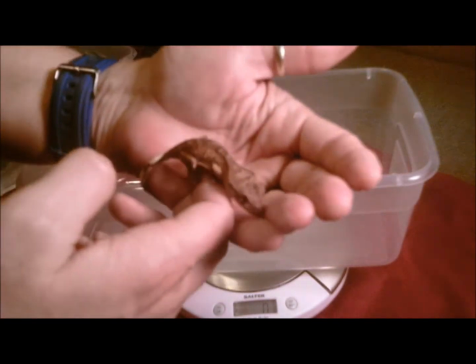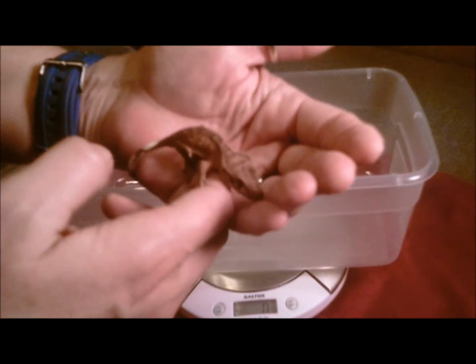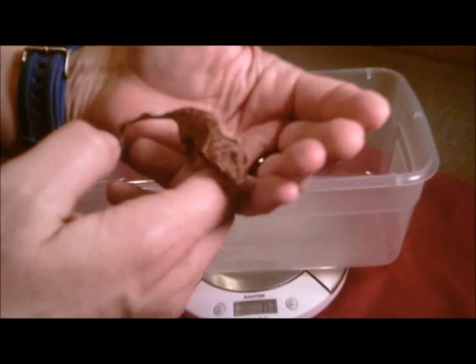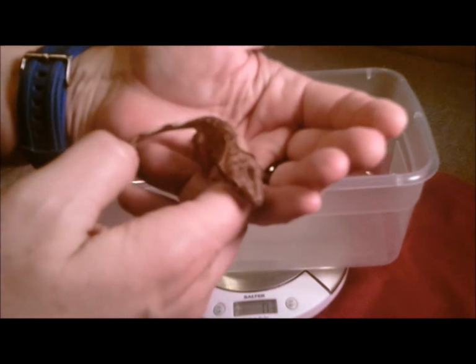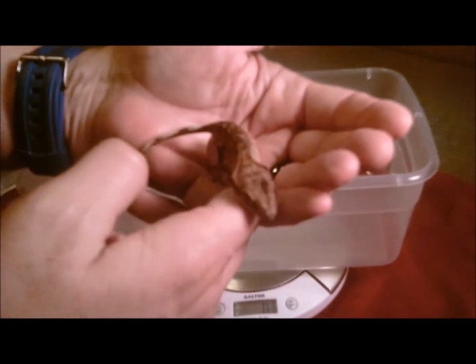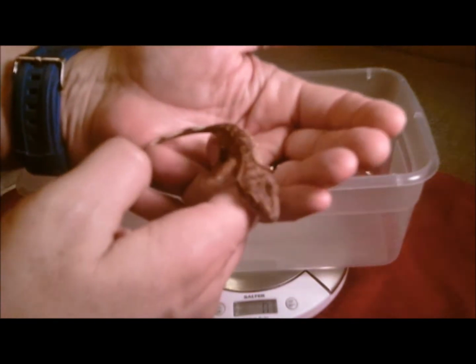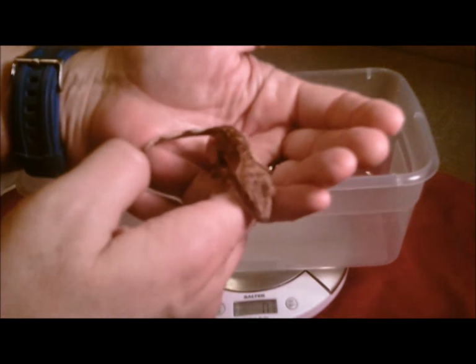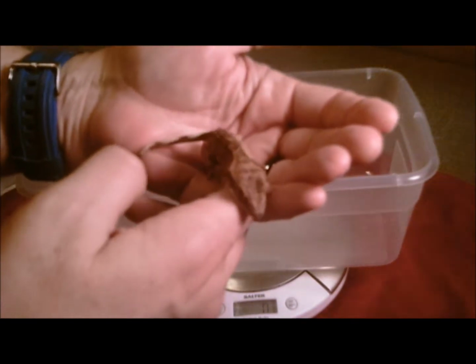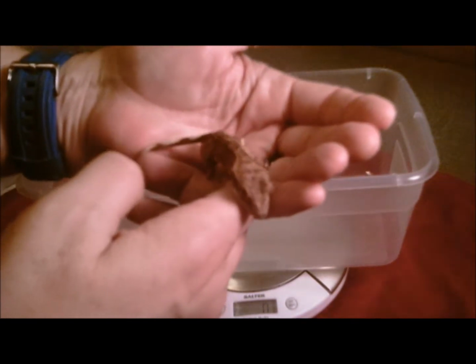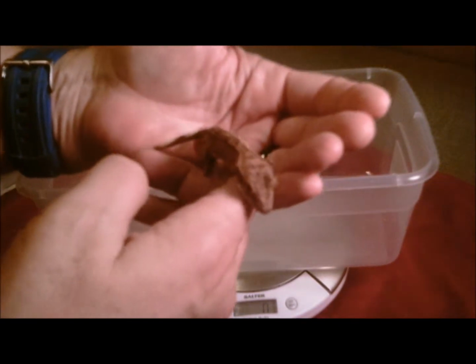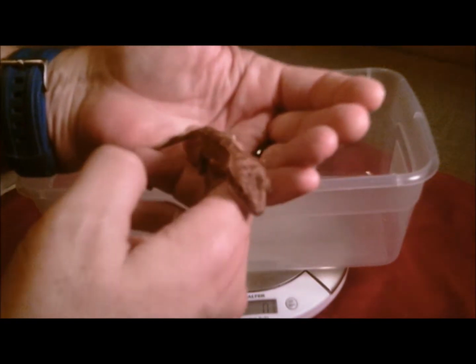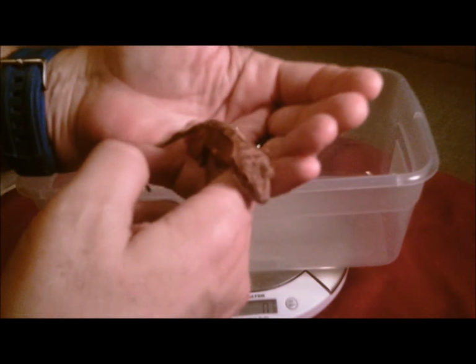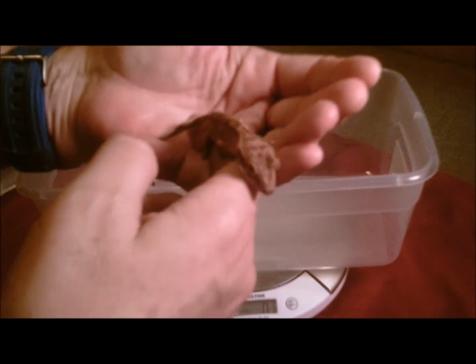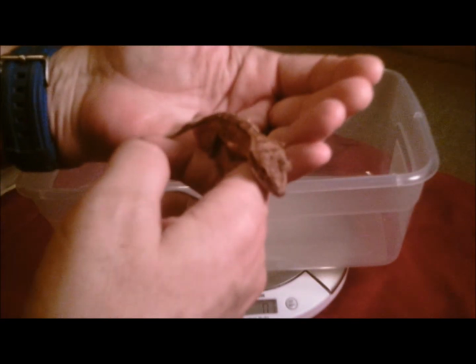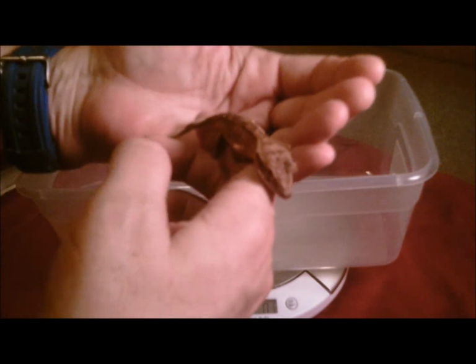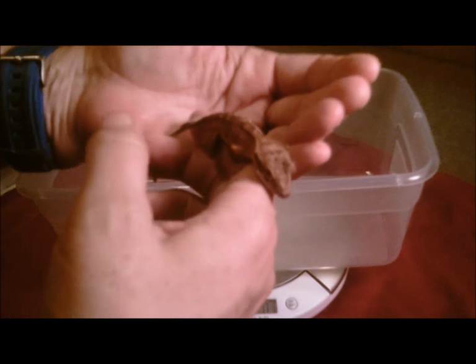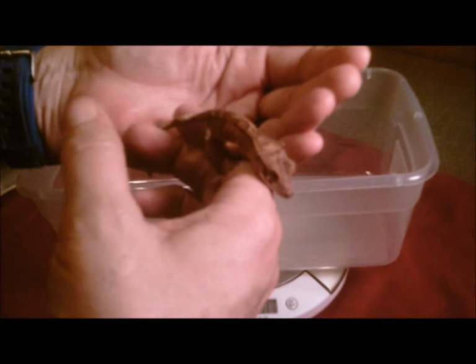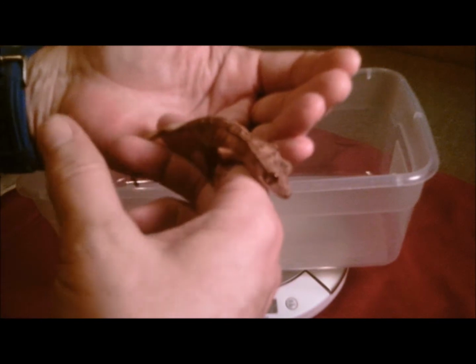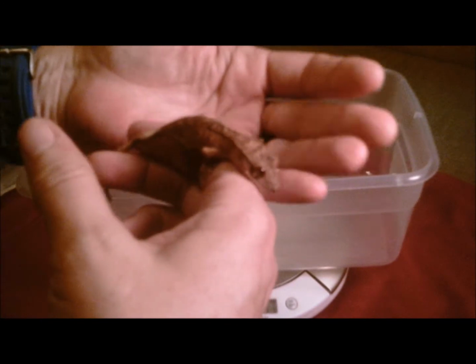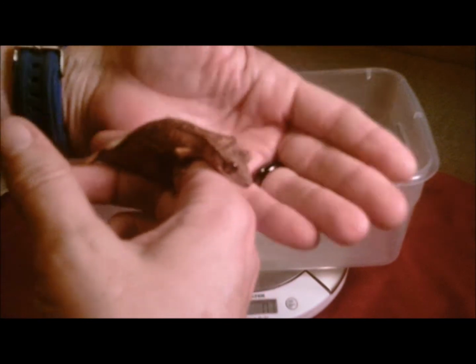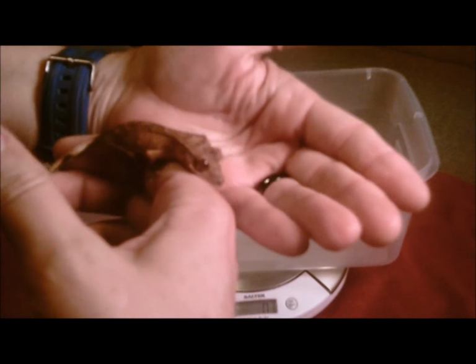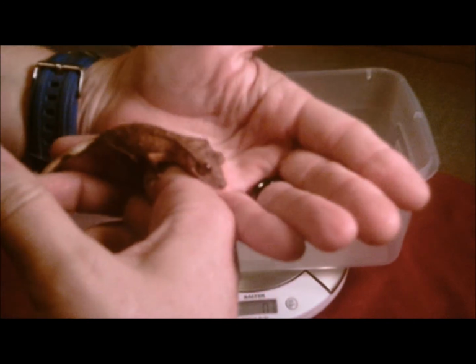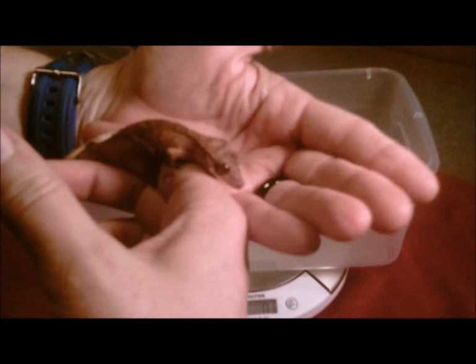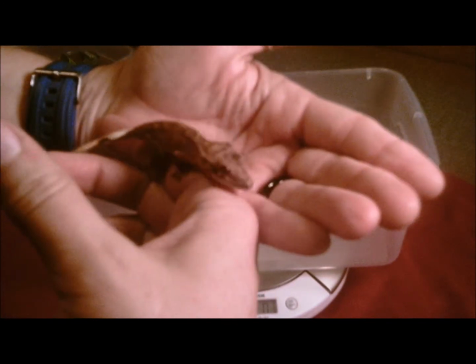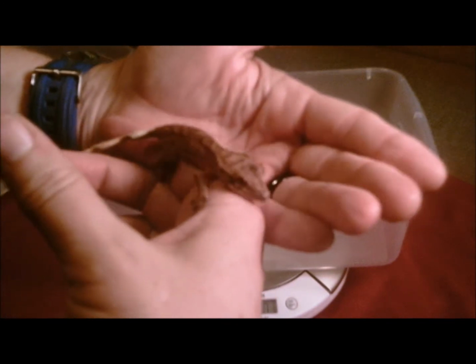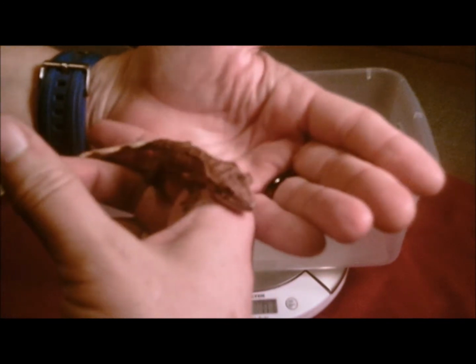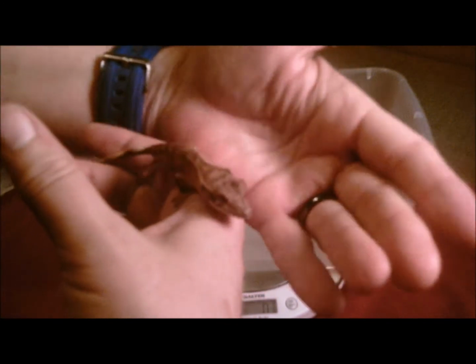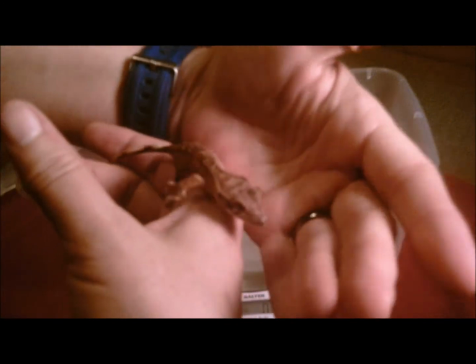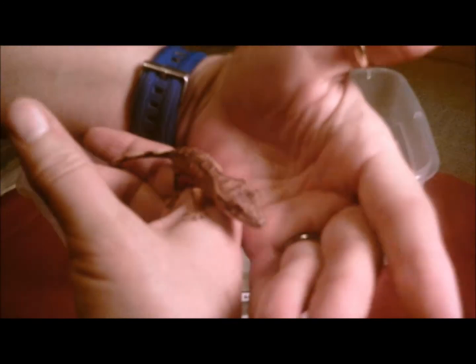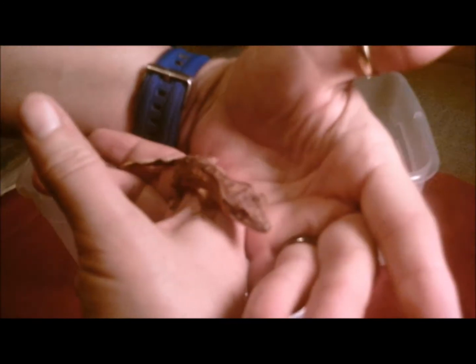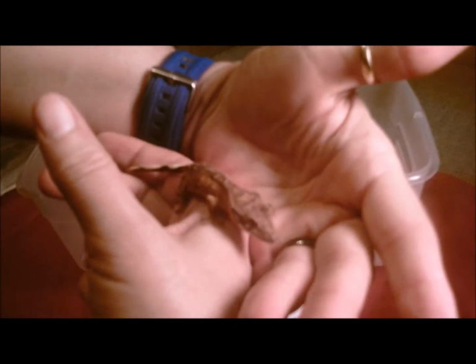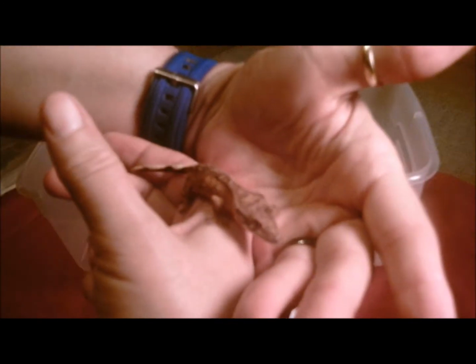I'll just give you another look. I know this camera doesn't focus in really well, but he's got some pretty markings on him right now.